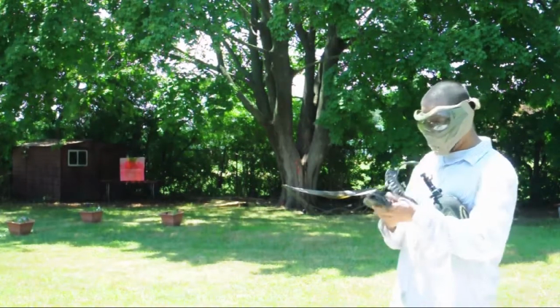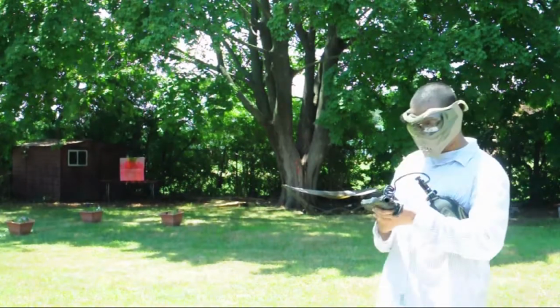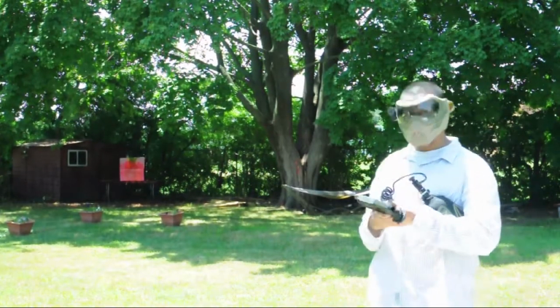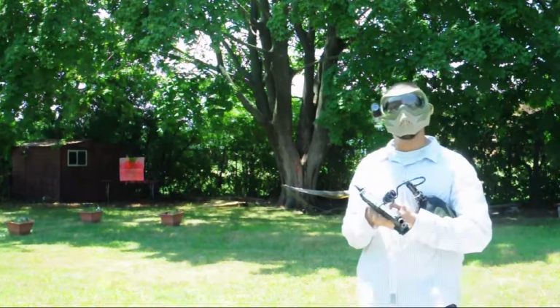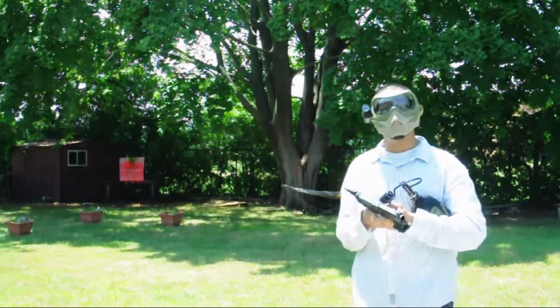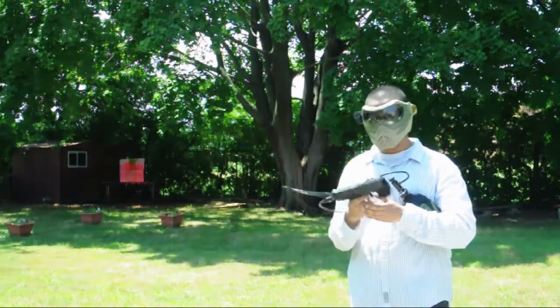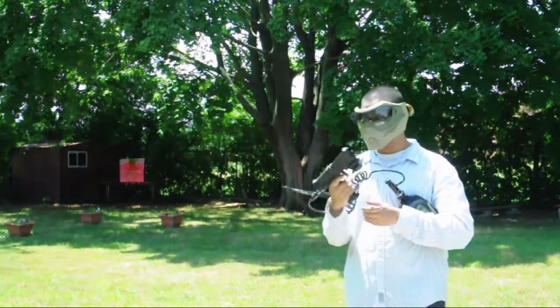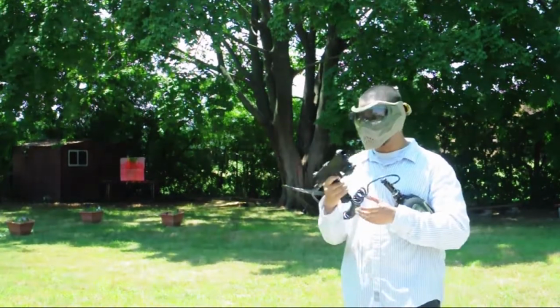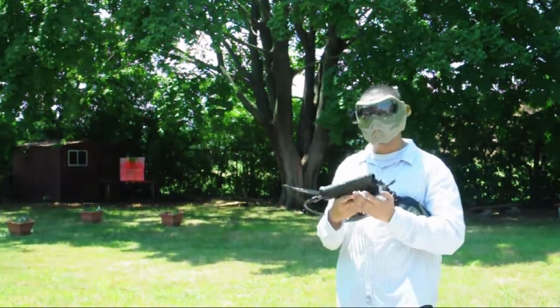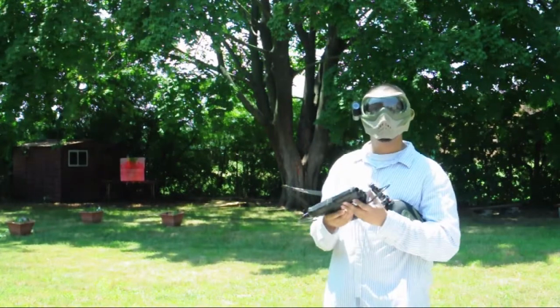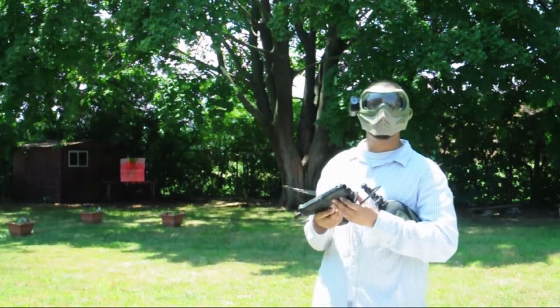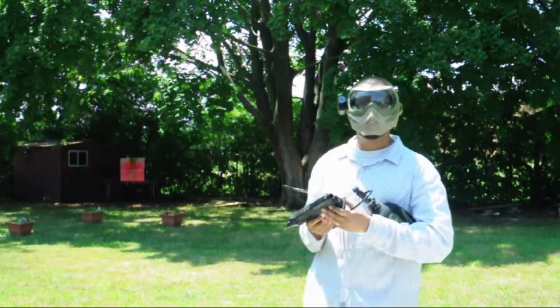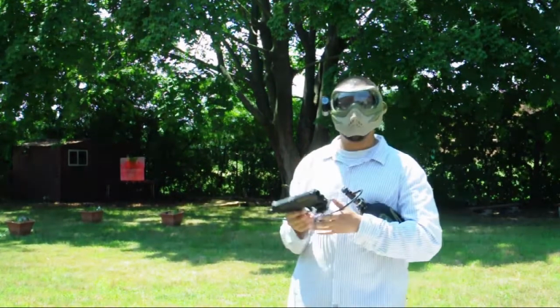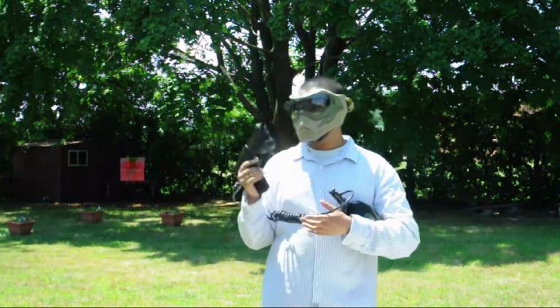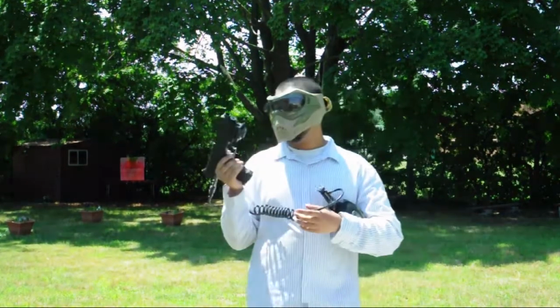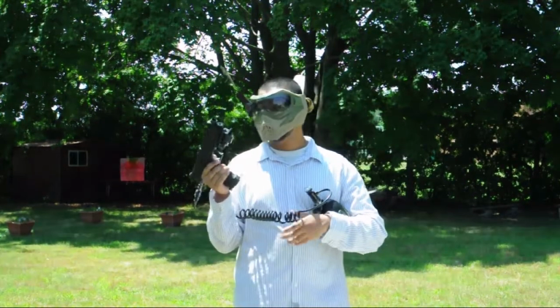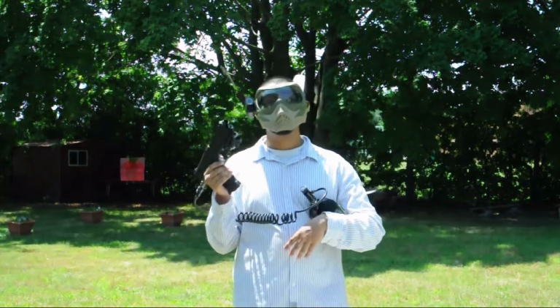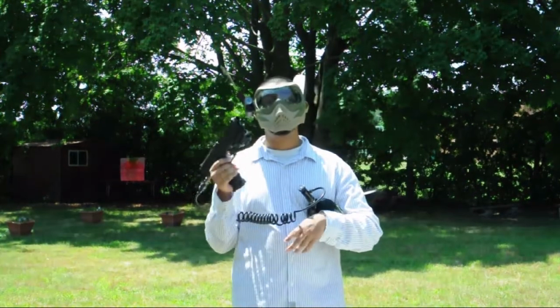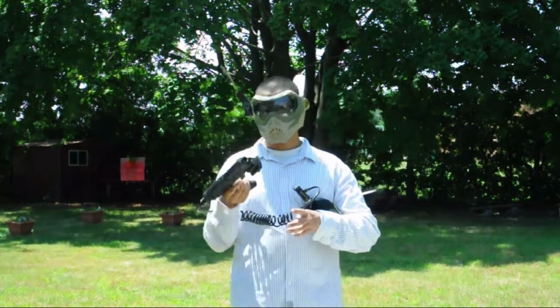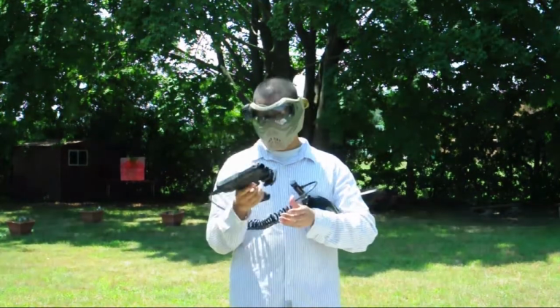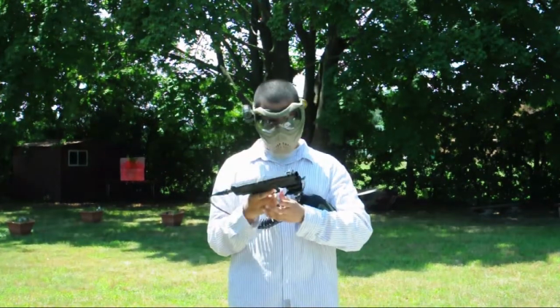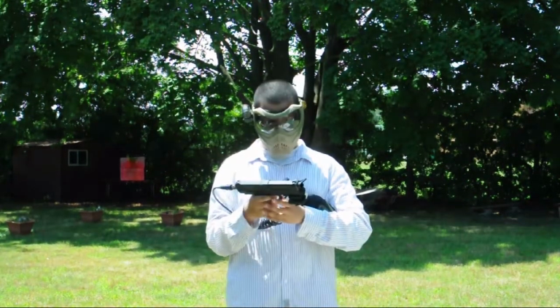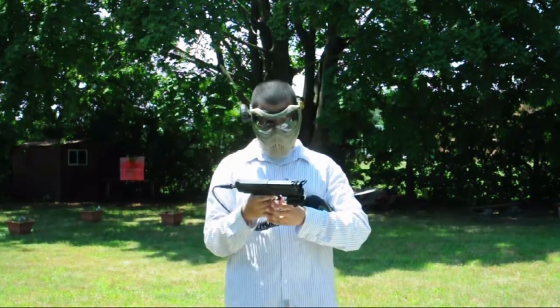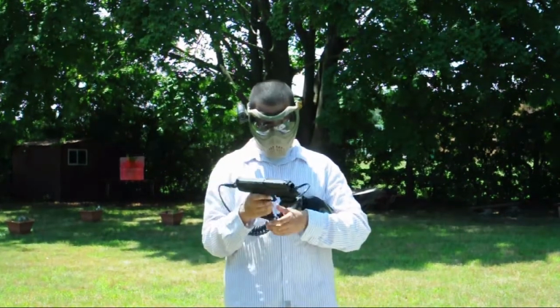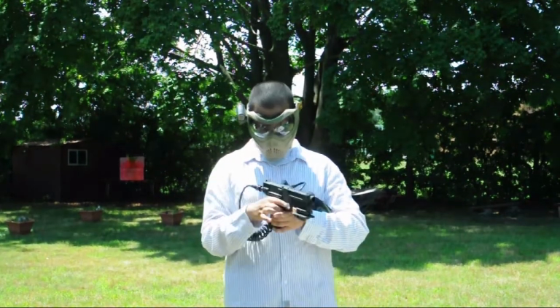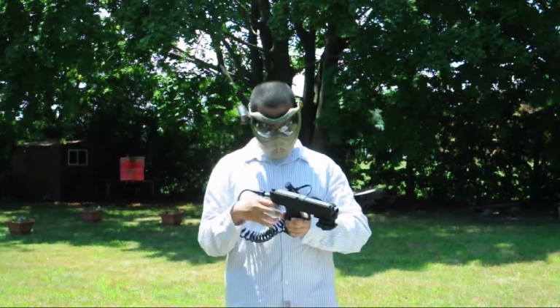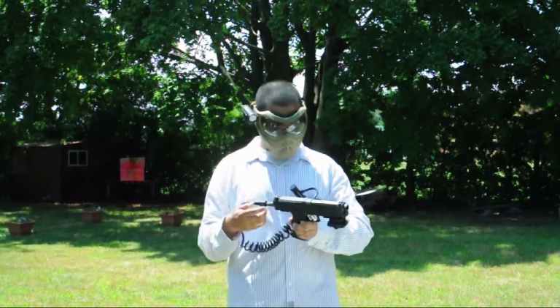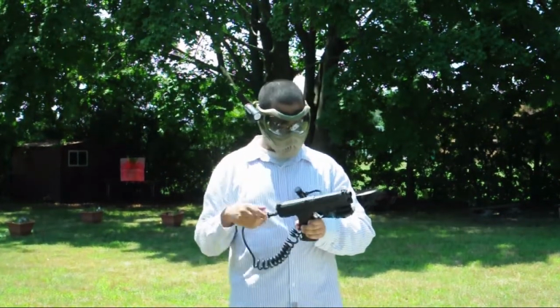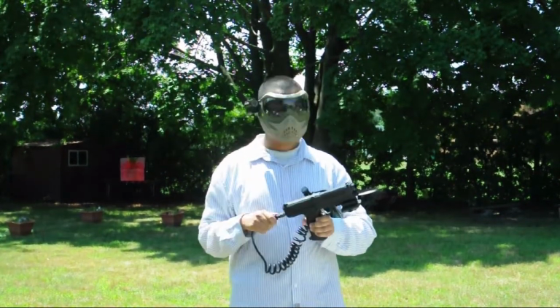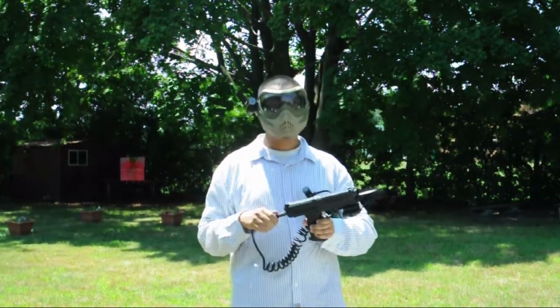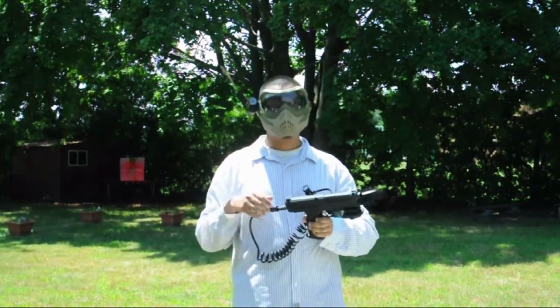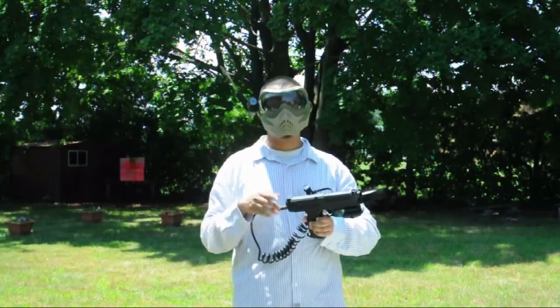Alright, we're going to have a gun mounted view, so take a look. That's it.